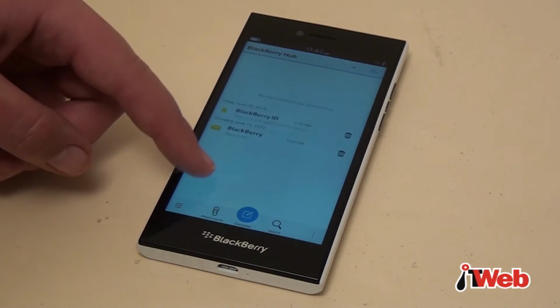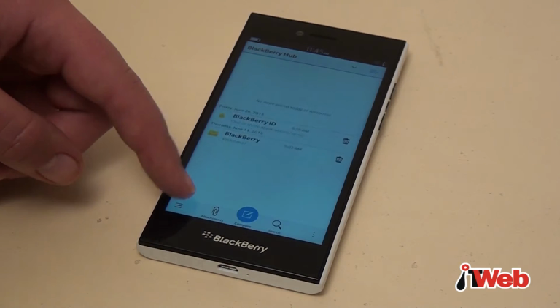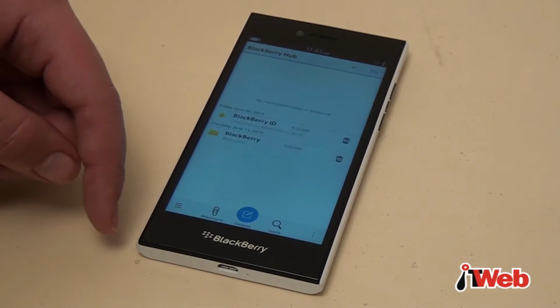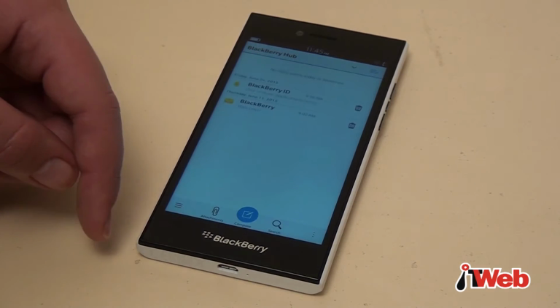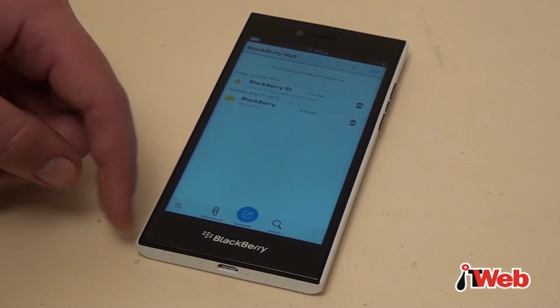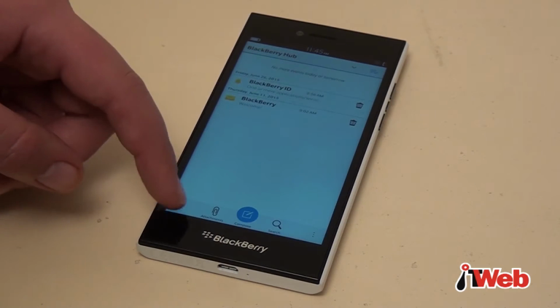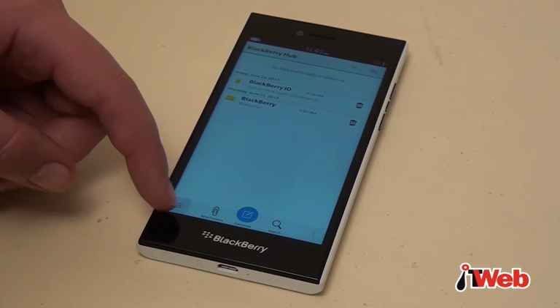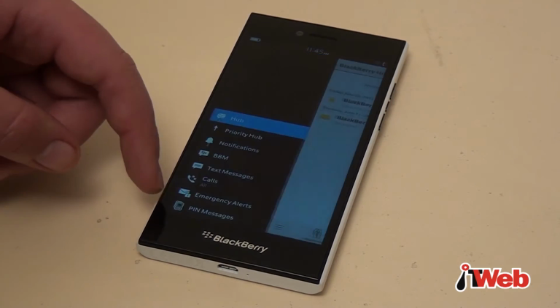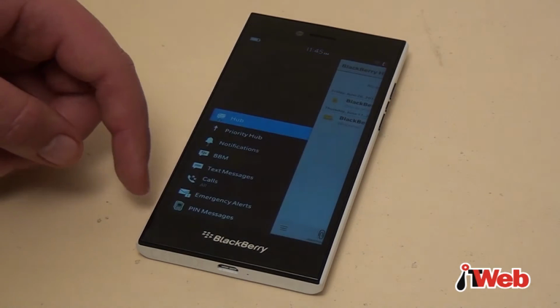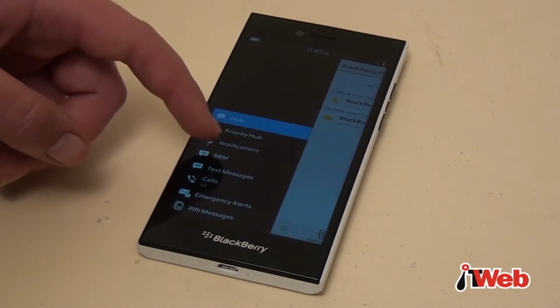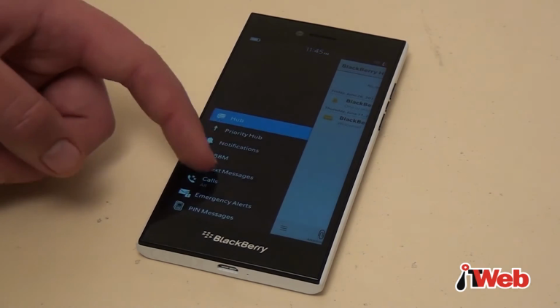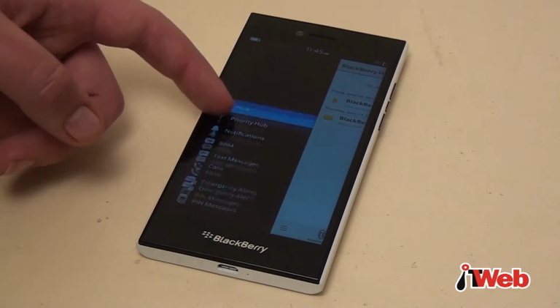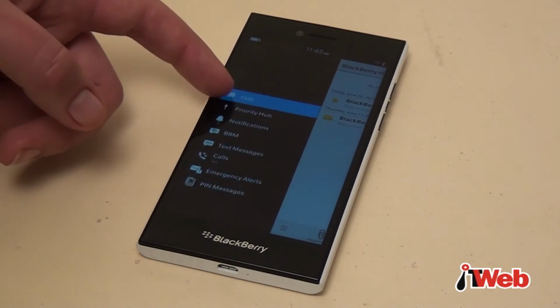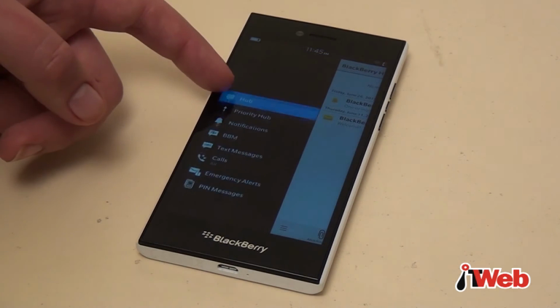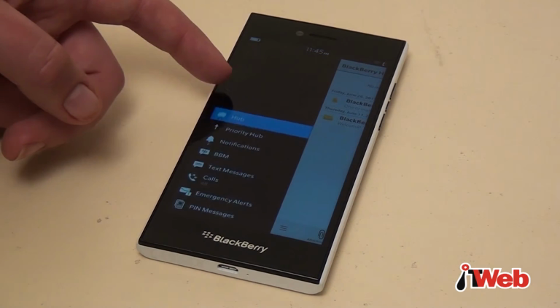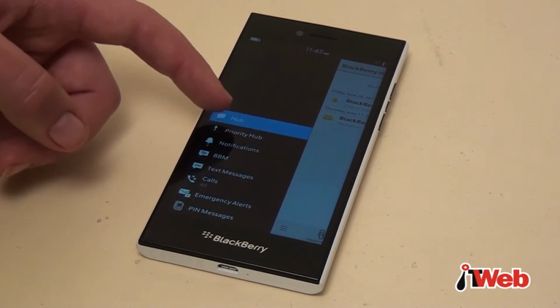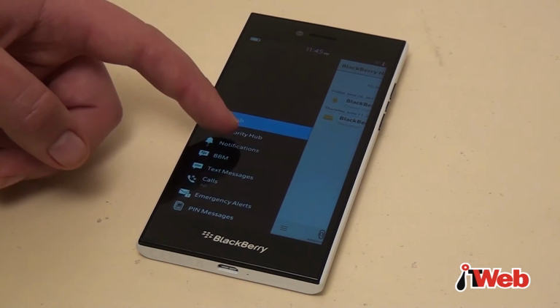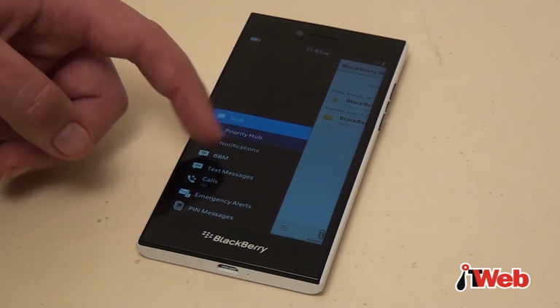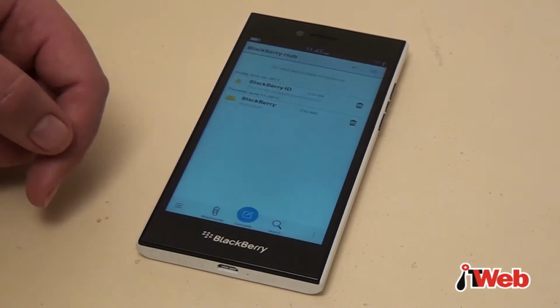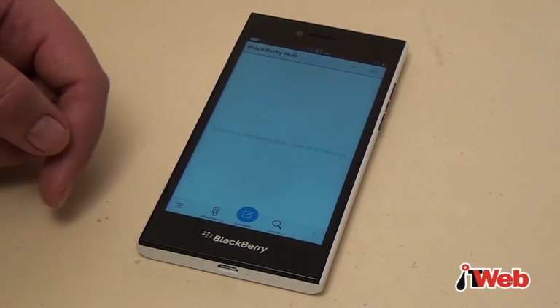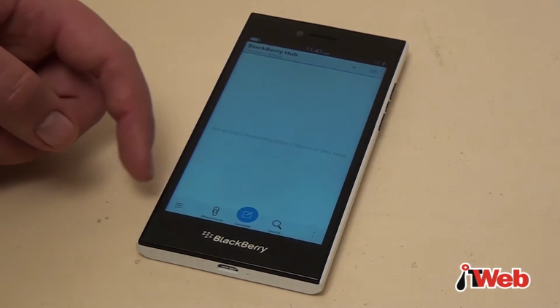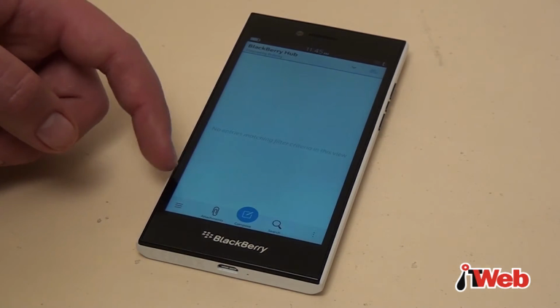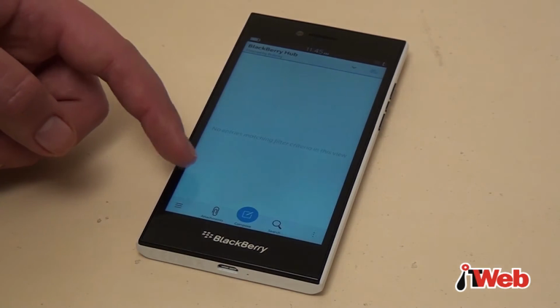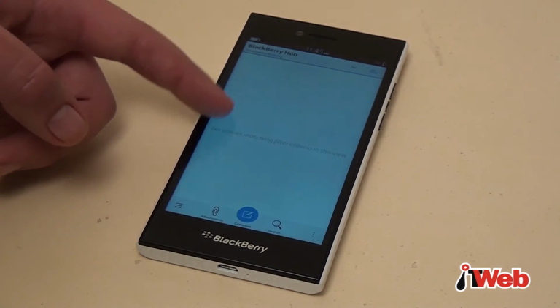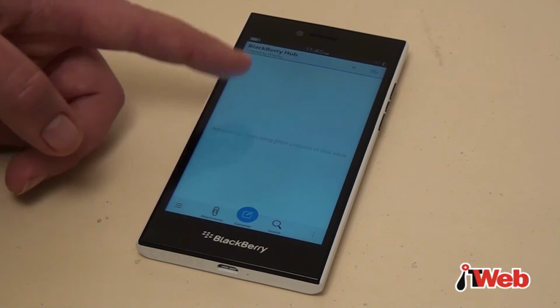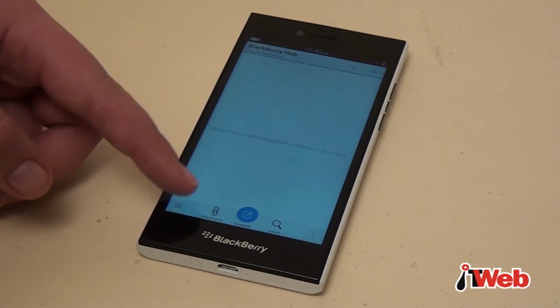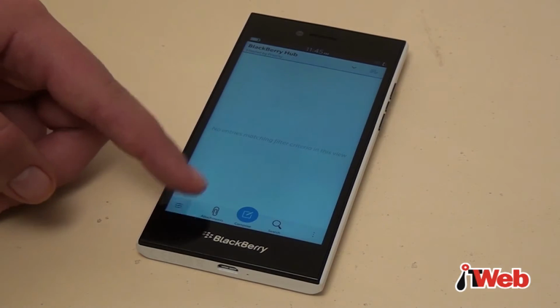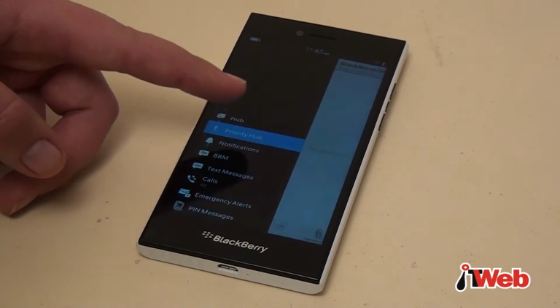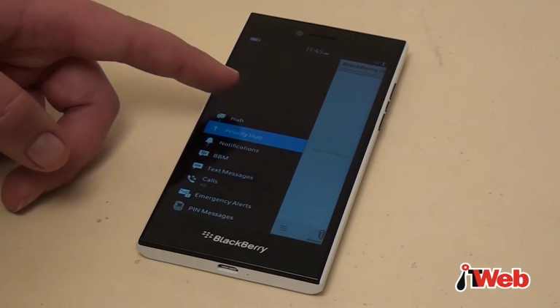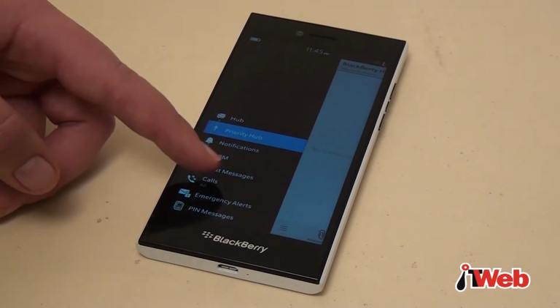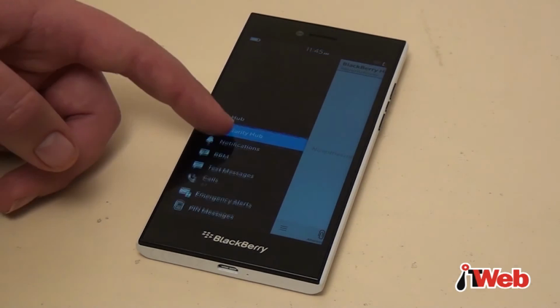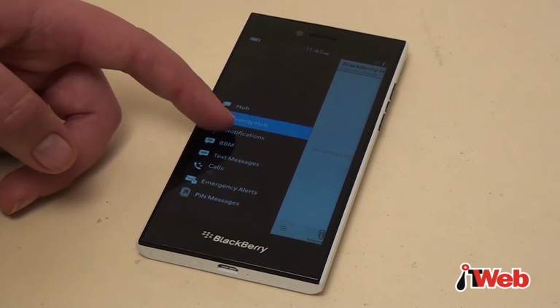The messaging hub allows you to get all your messages — texts, WhatsApps, Facebook messages and others — in one place. Users can customise what messages come into the hub.